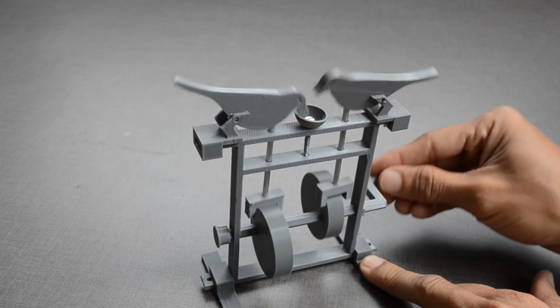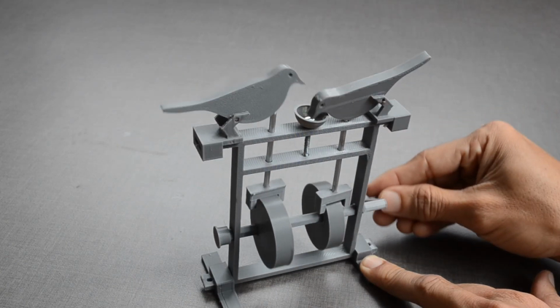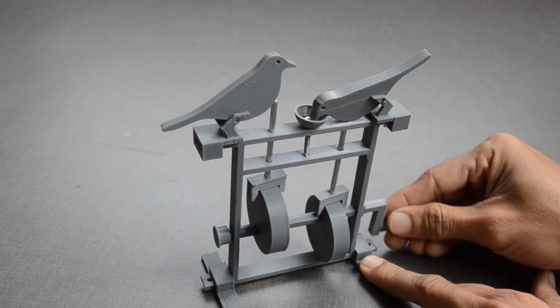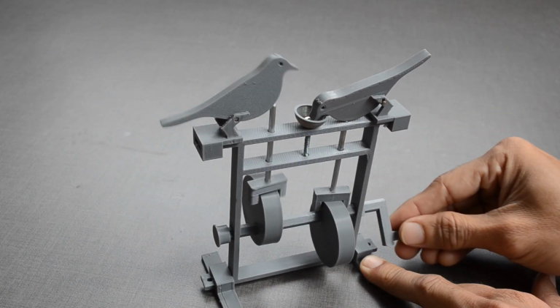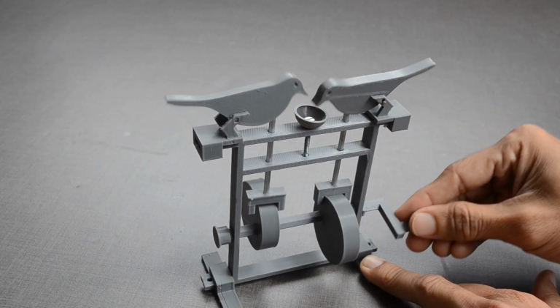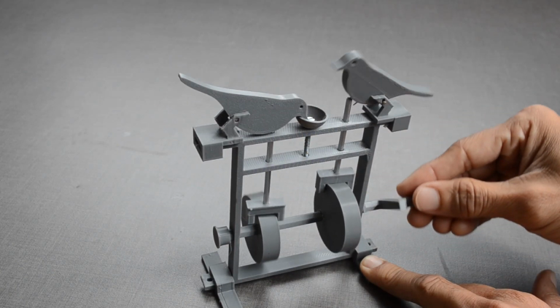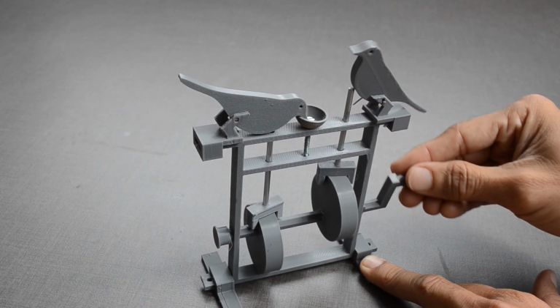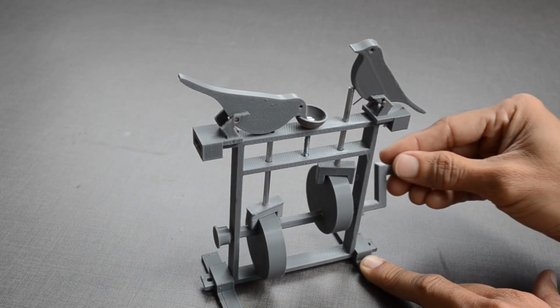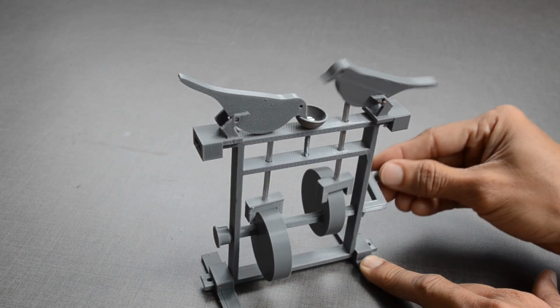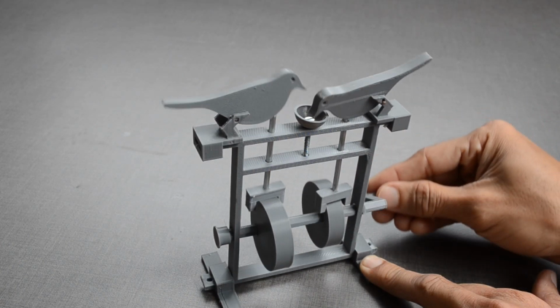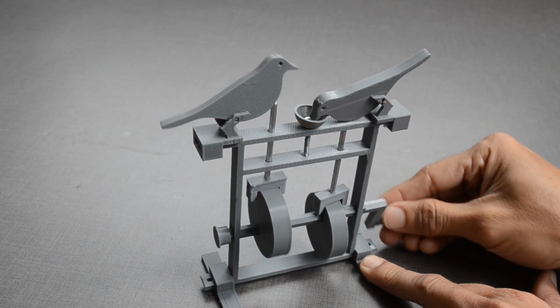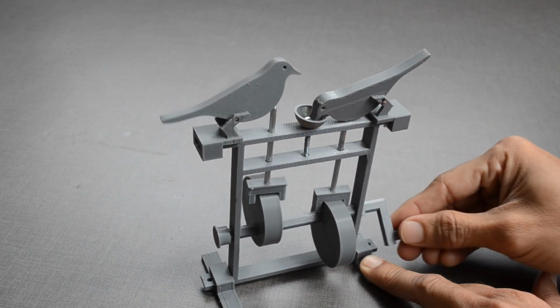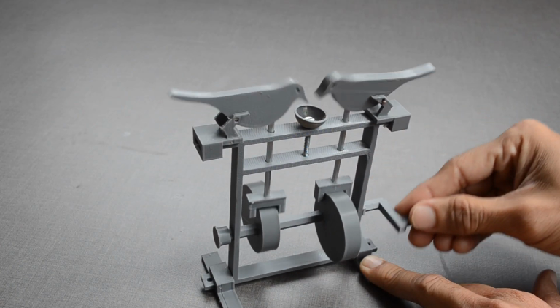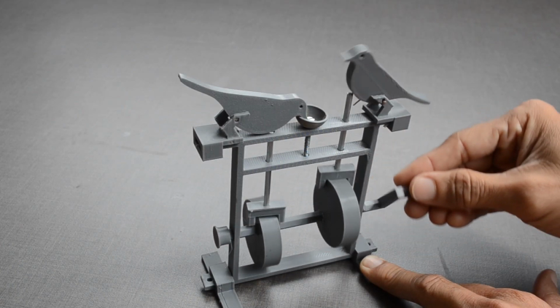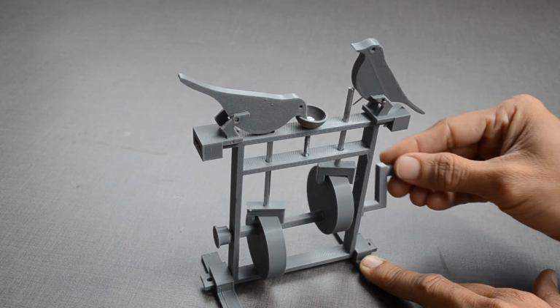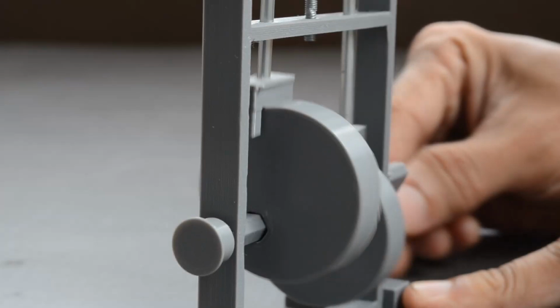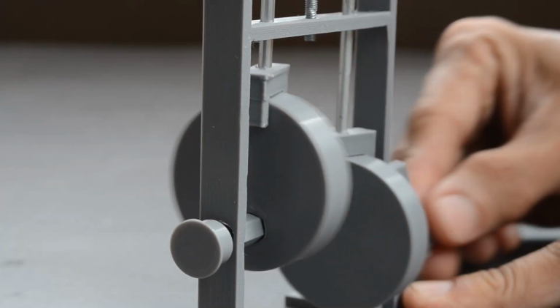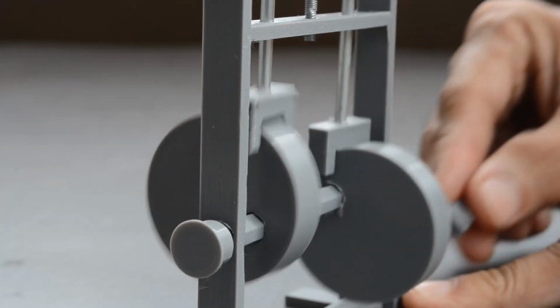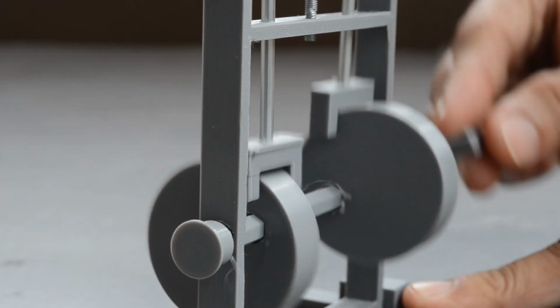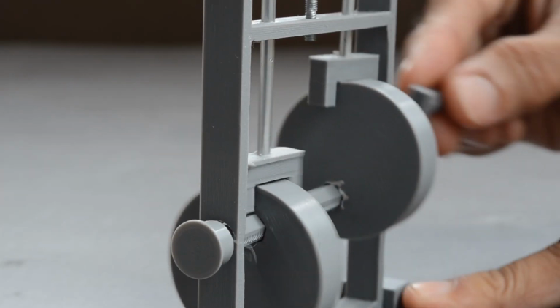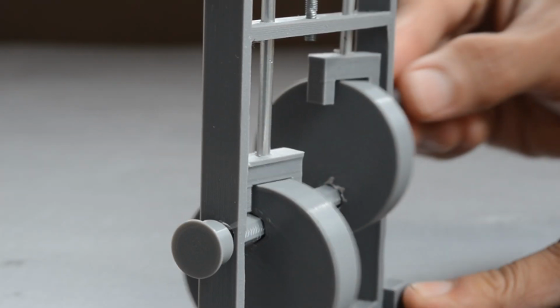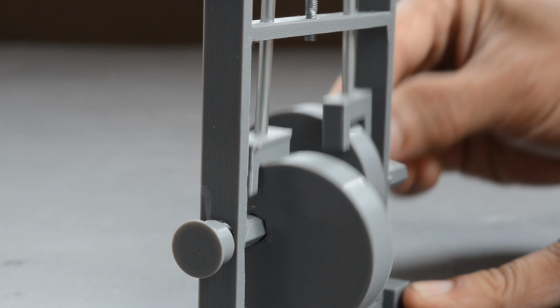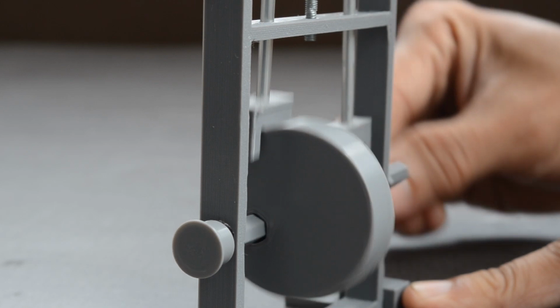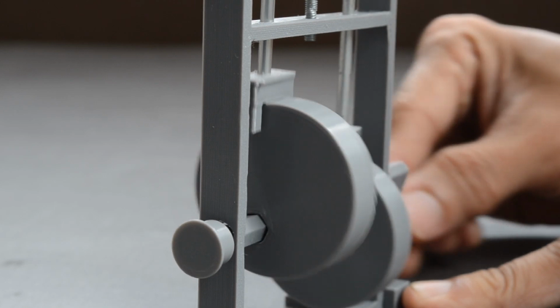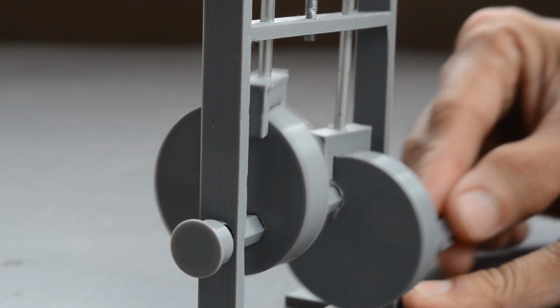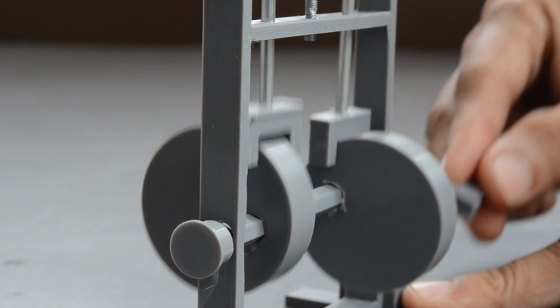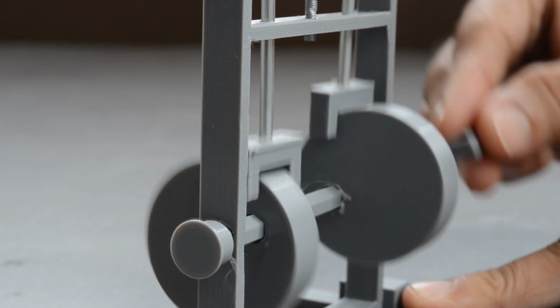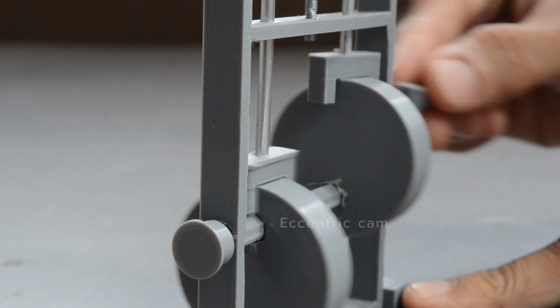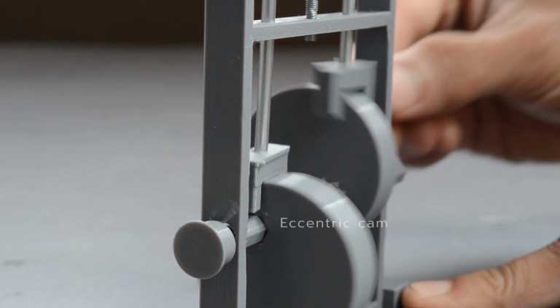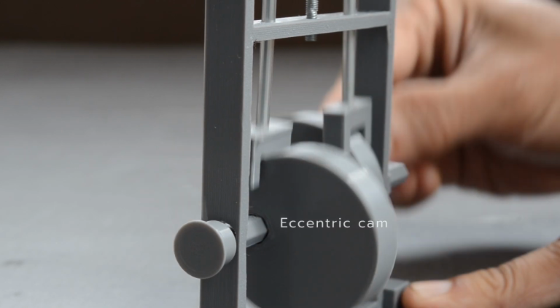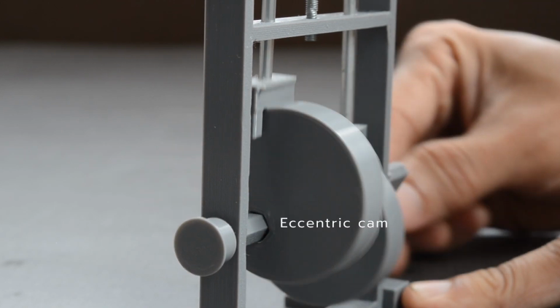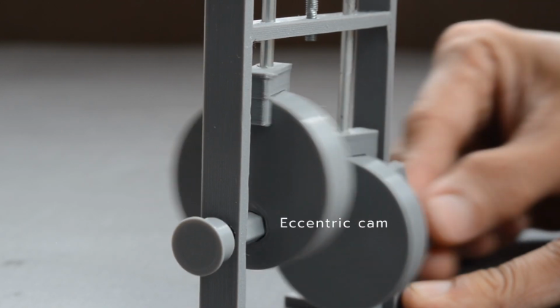Coordinated movement of these birds is possible because of these two eccentric cams.